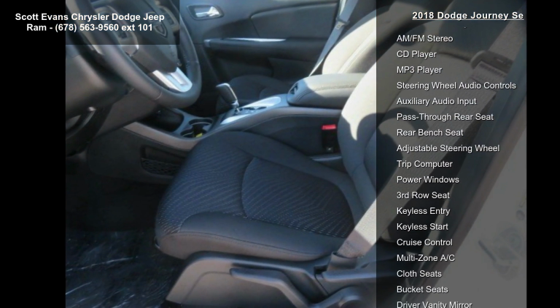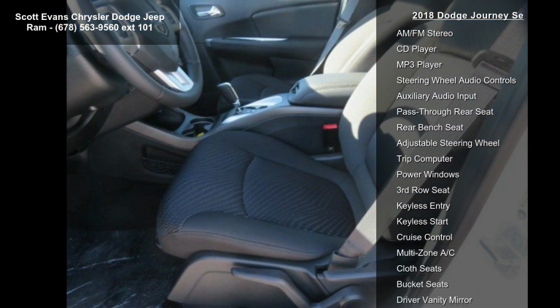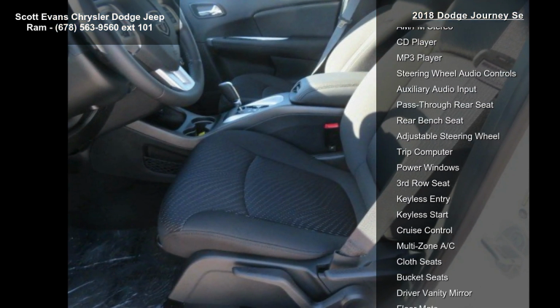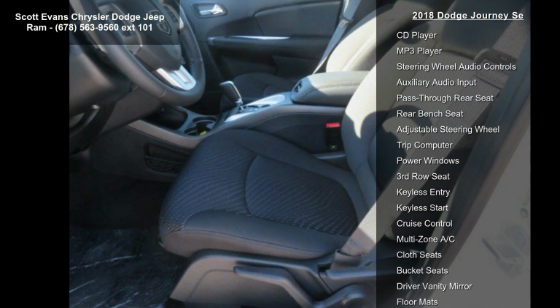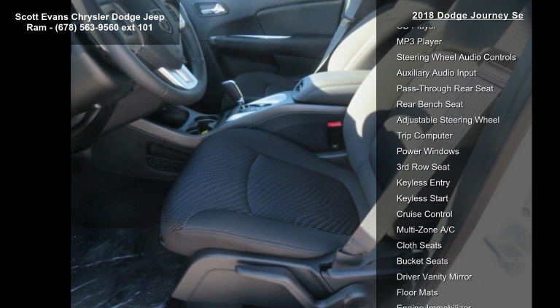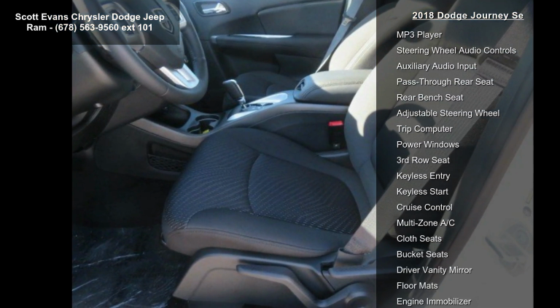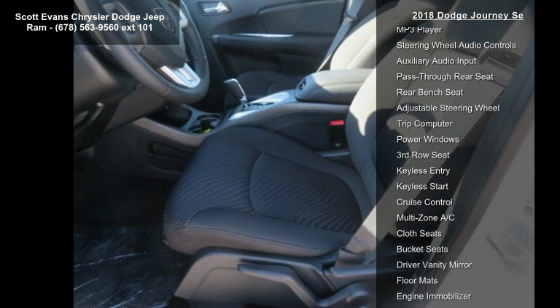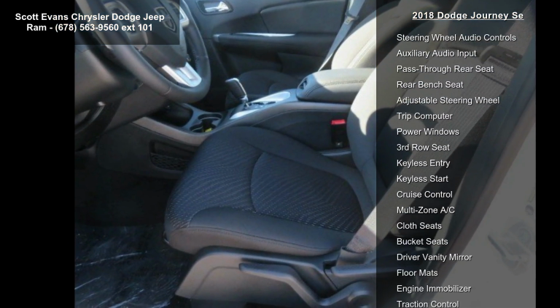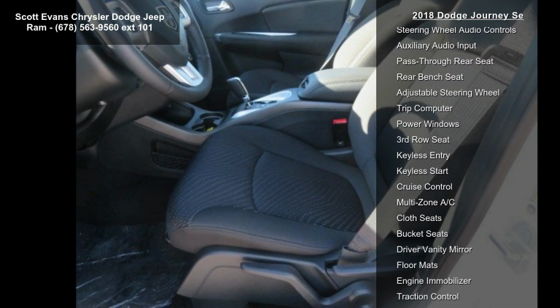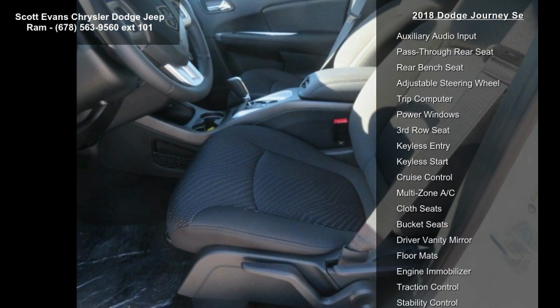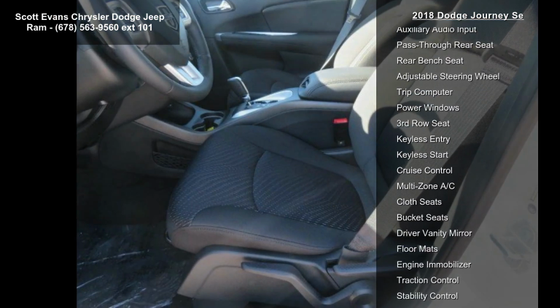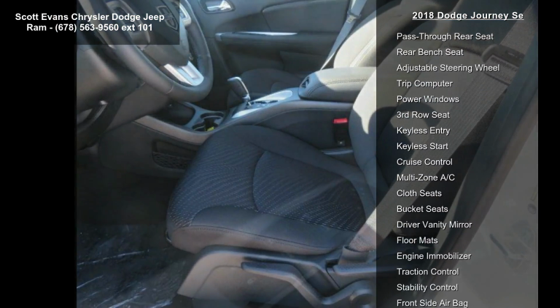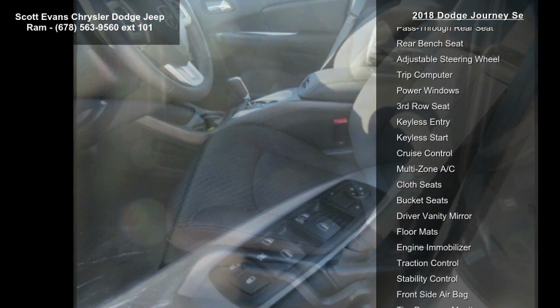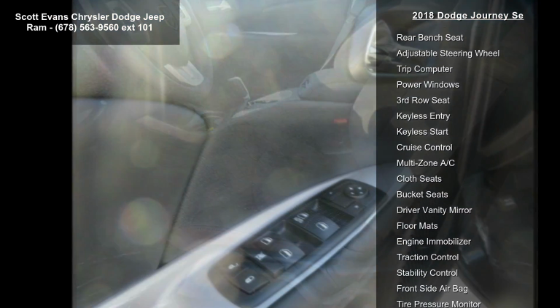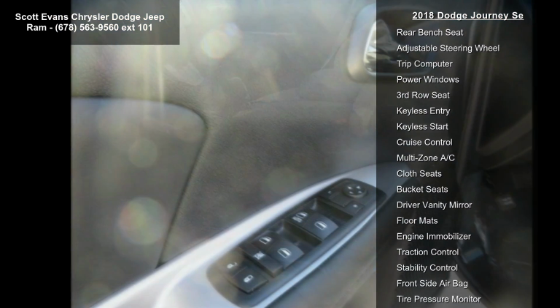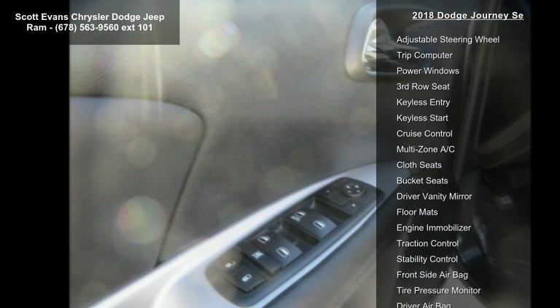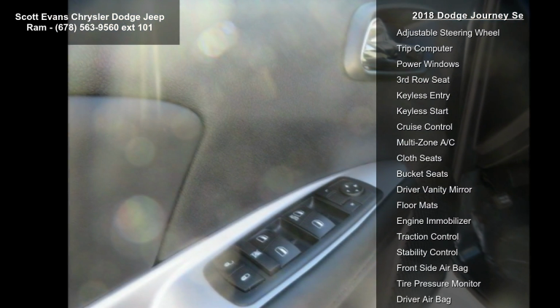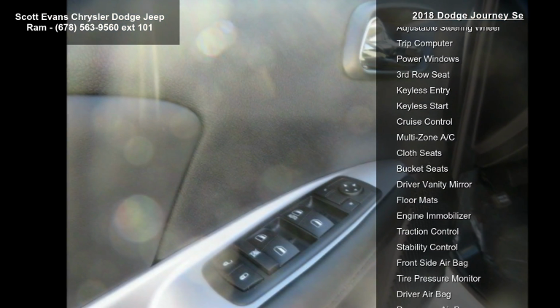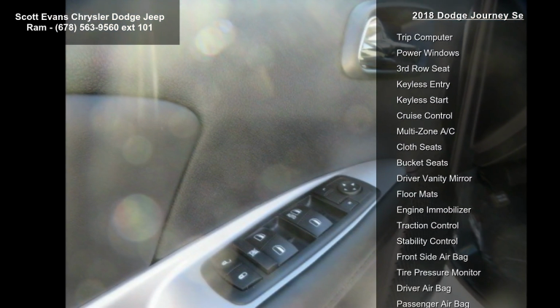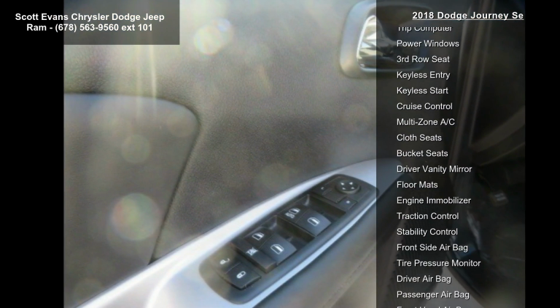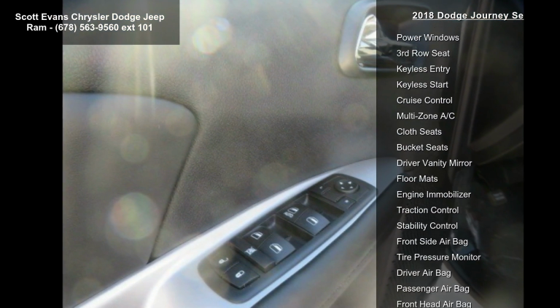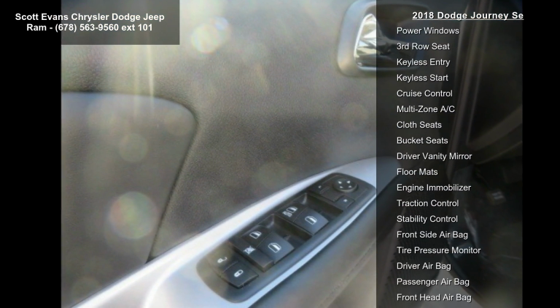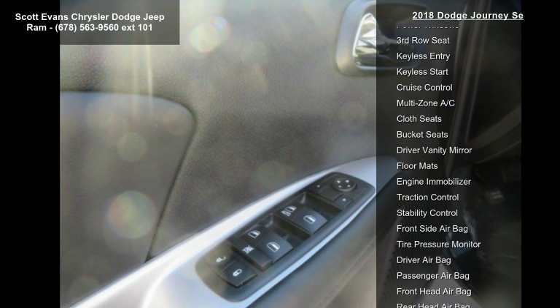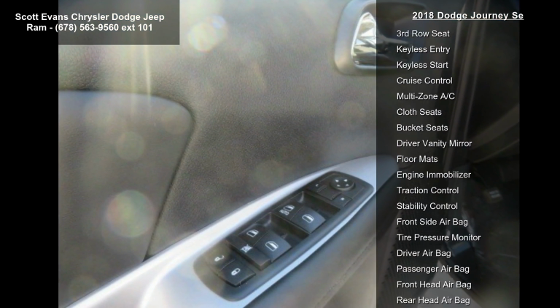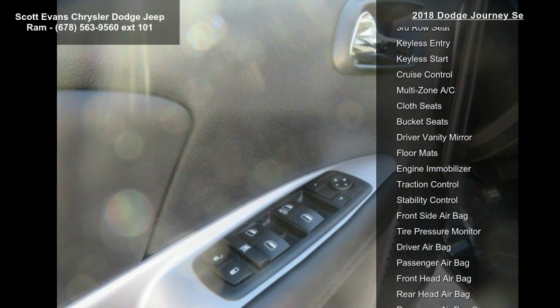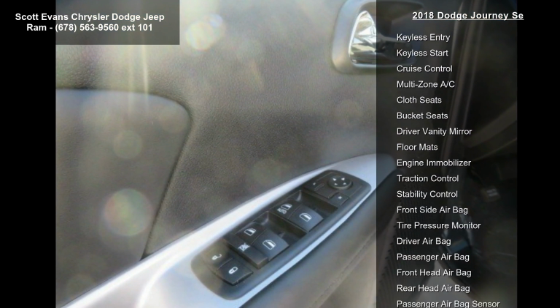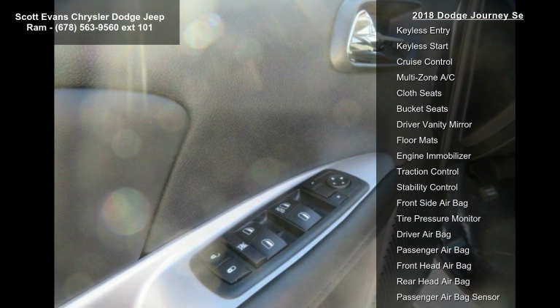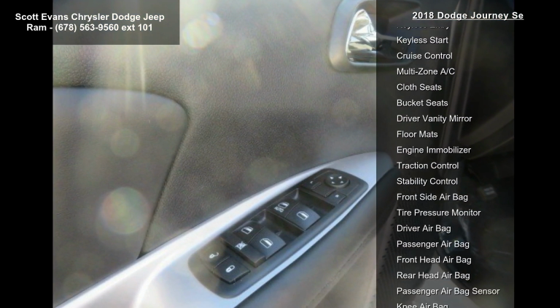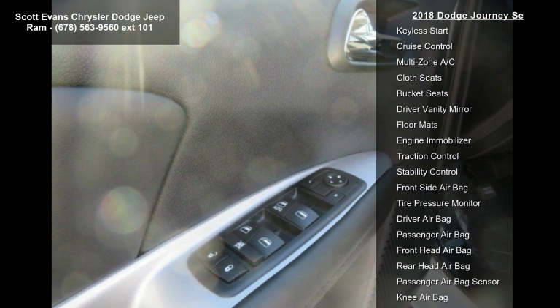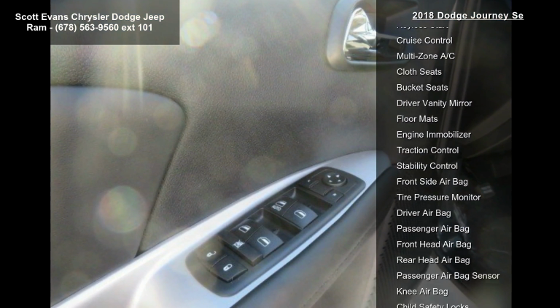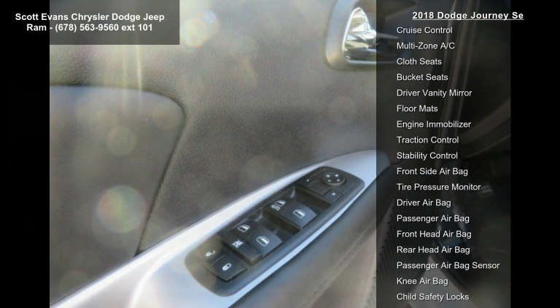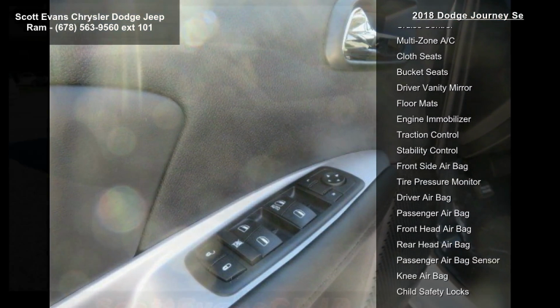Engine: 2.4L four DOHC 16V Dual VVT. Transmission: 4-speed automatic VLP. Rearview auto-dim mirror with display, park view rear backup camera.